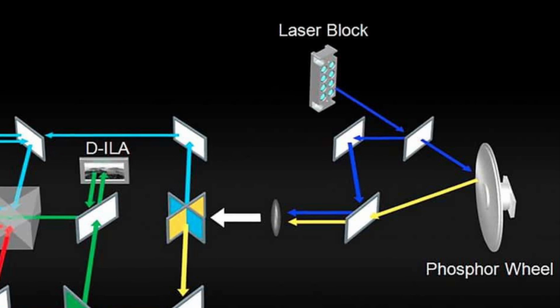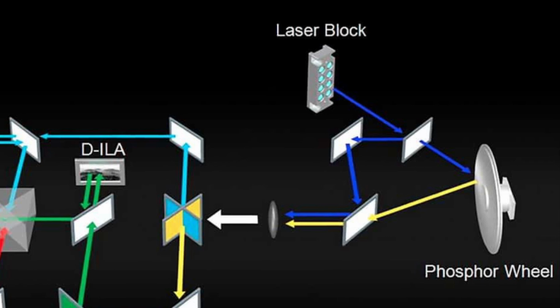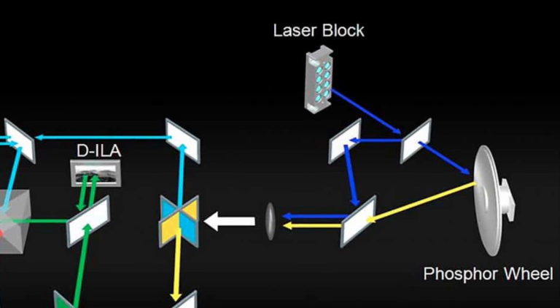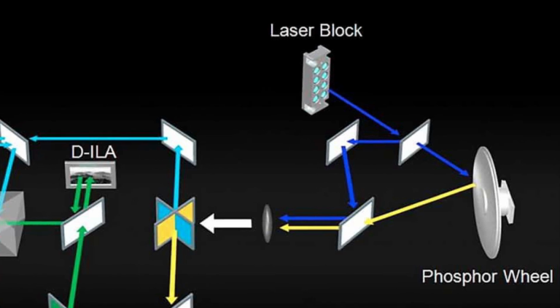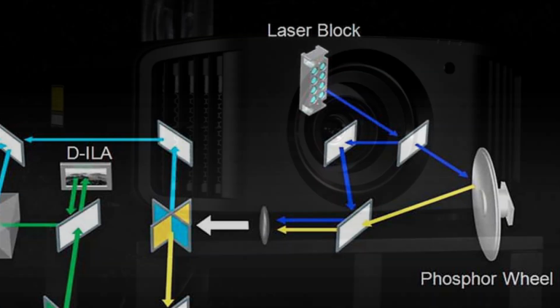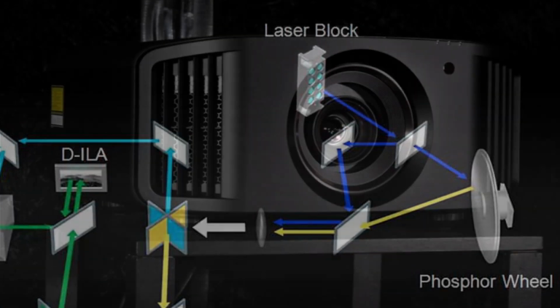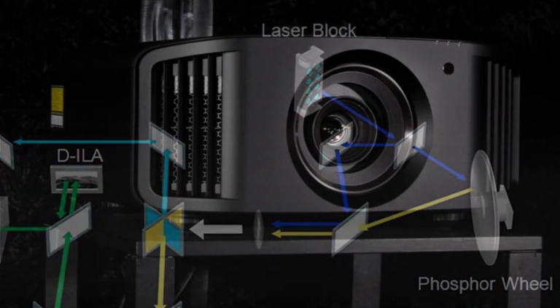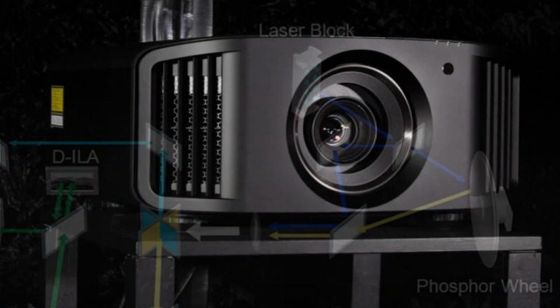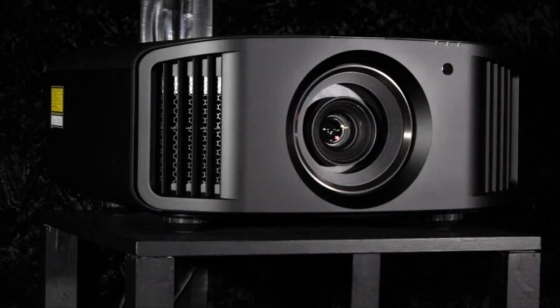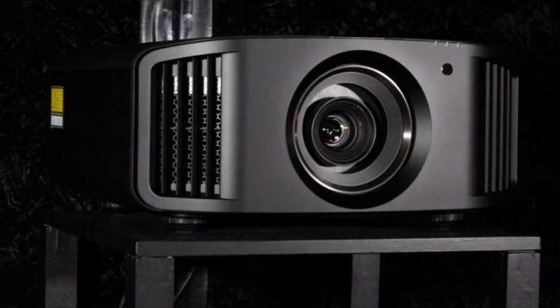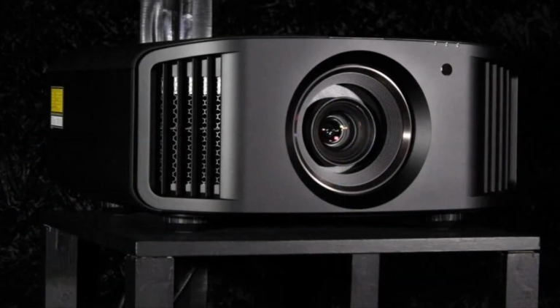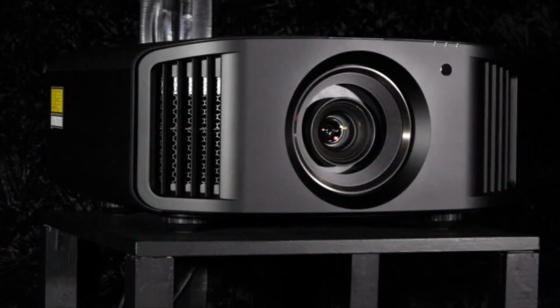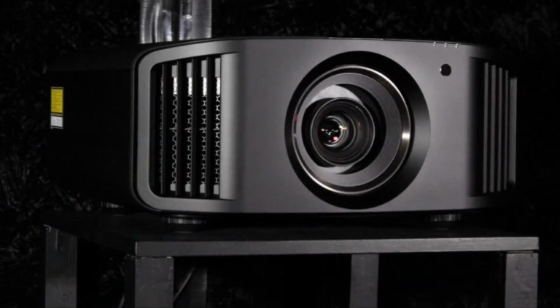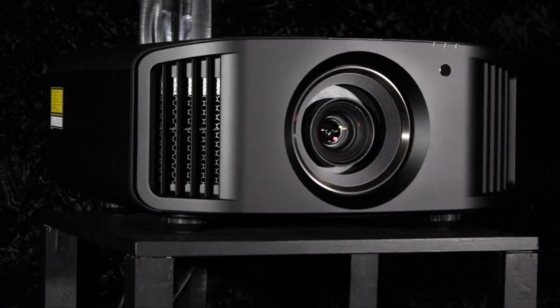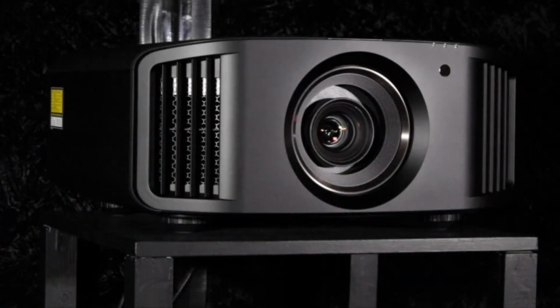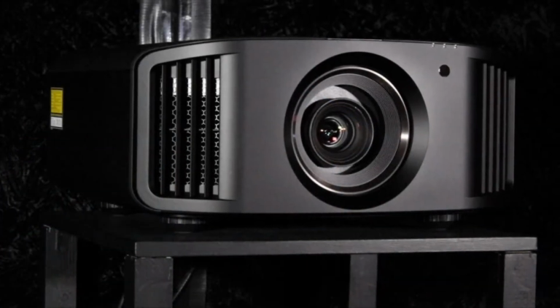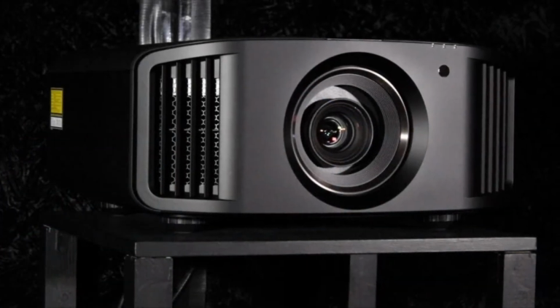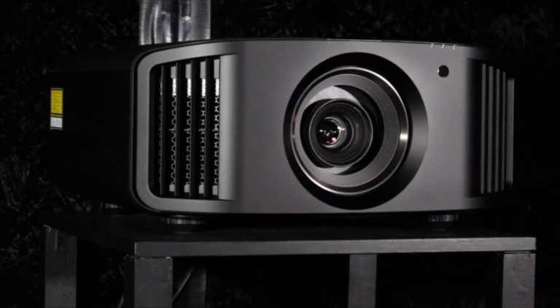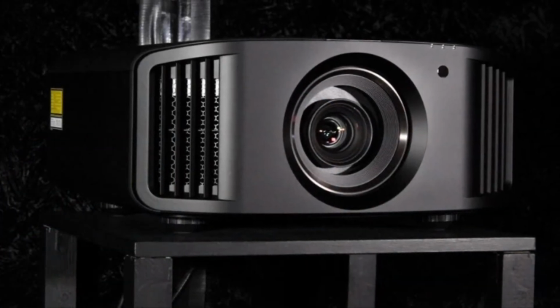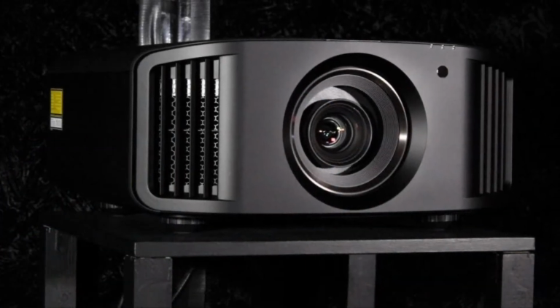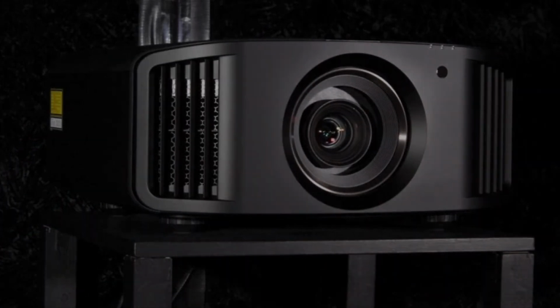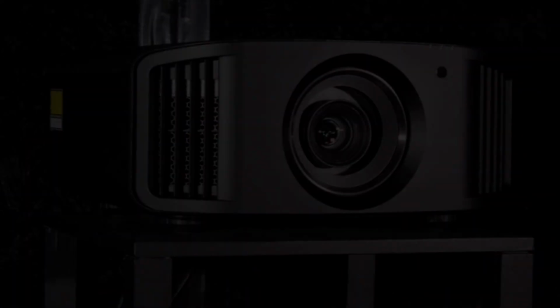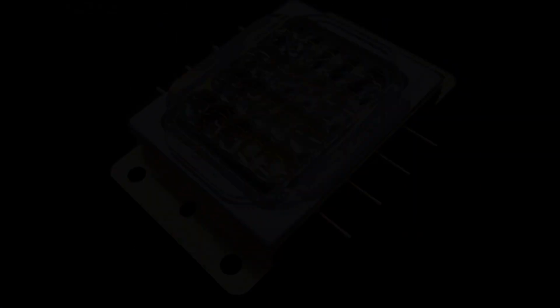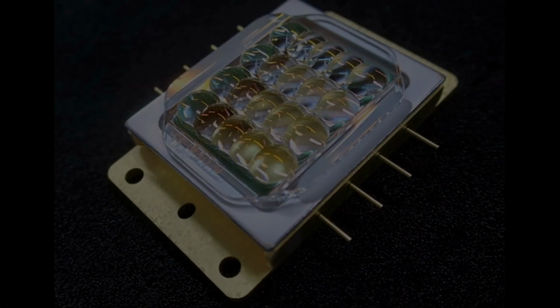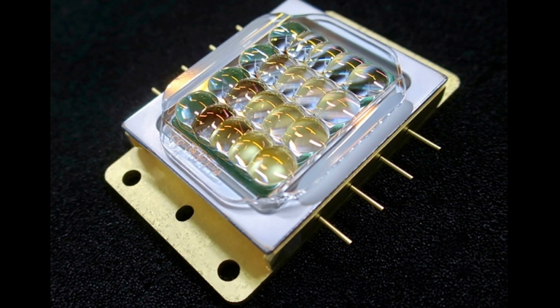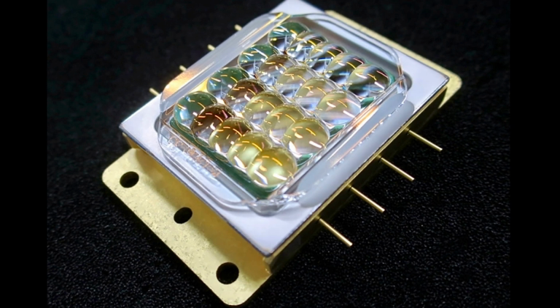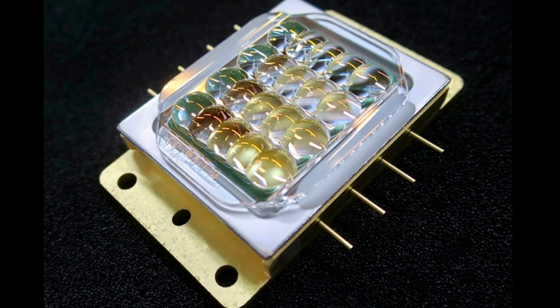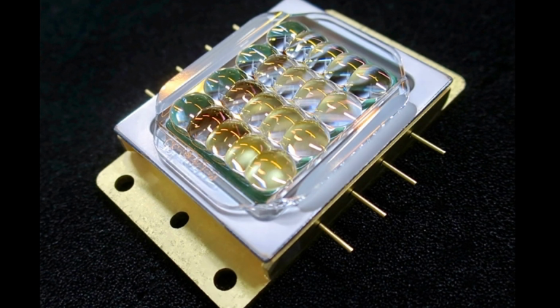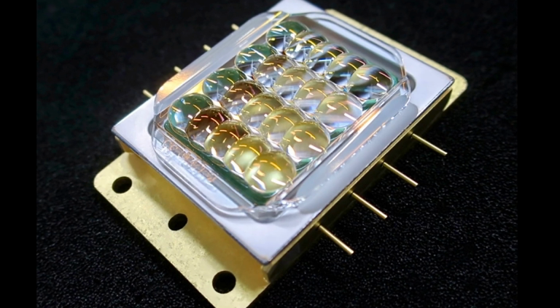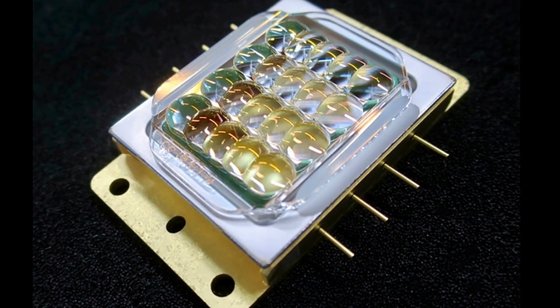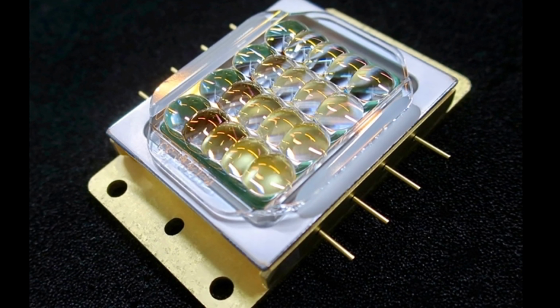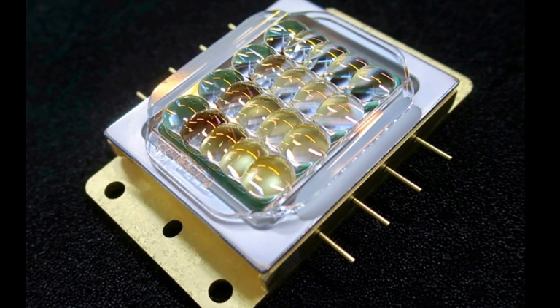The resulting positive side effect is that your projector runs cooler and you don't need to use maximum fan power, resulting in a quieter operation of the projector.